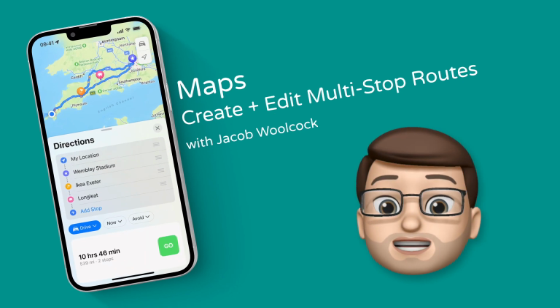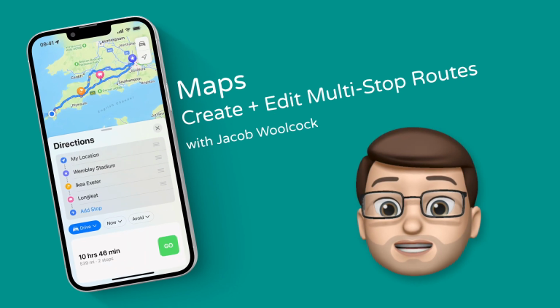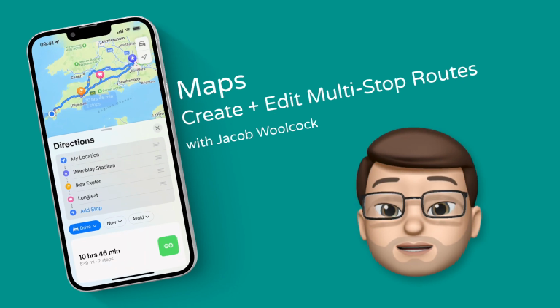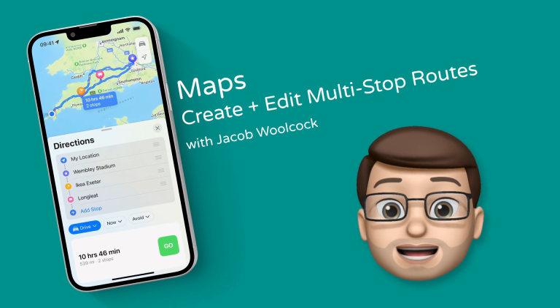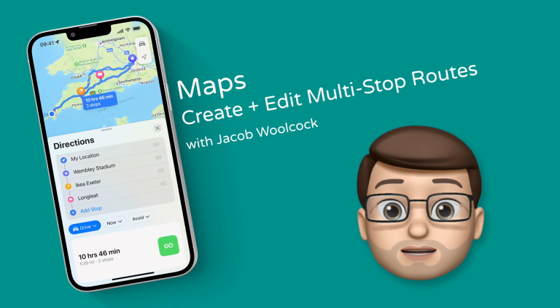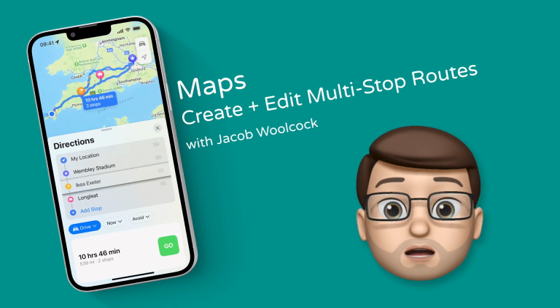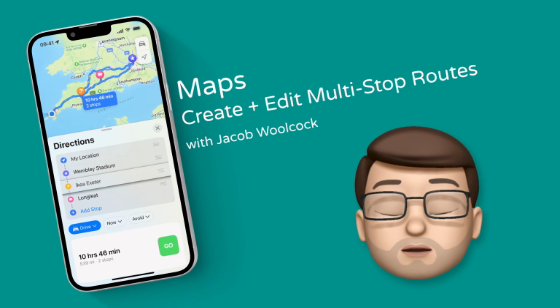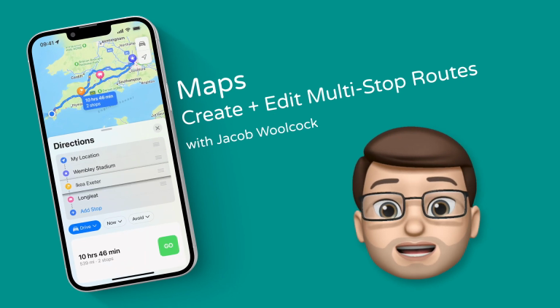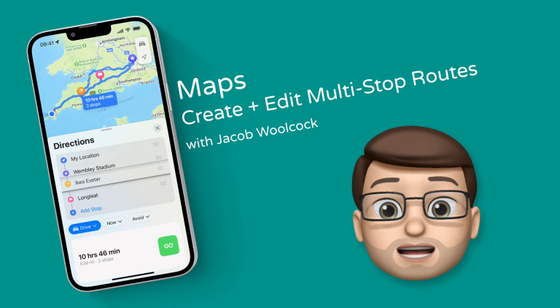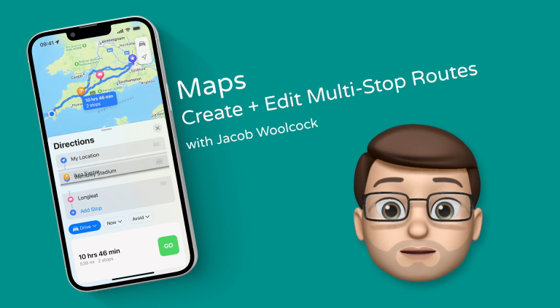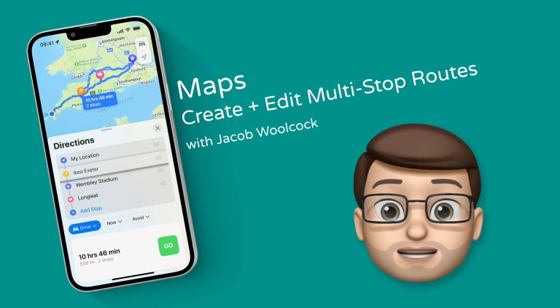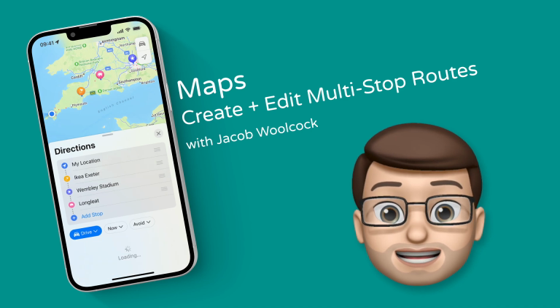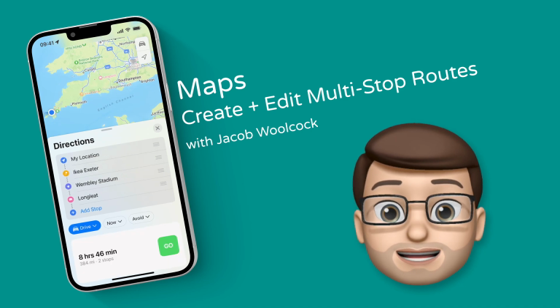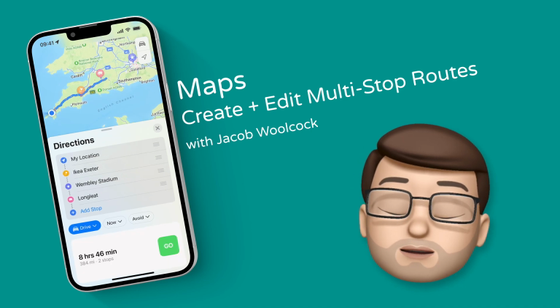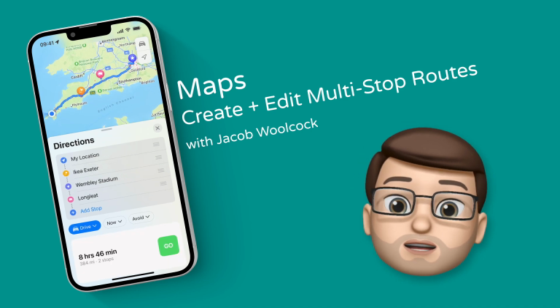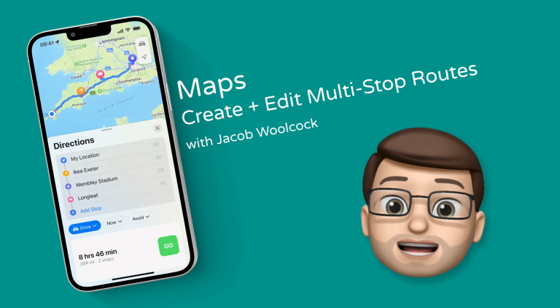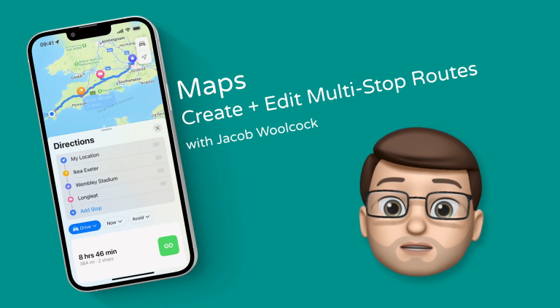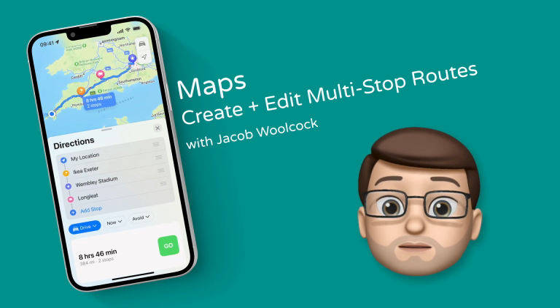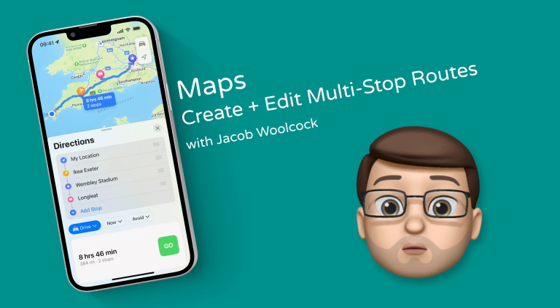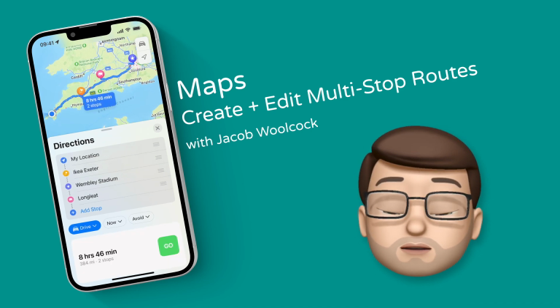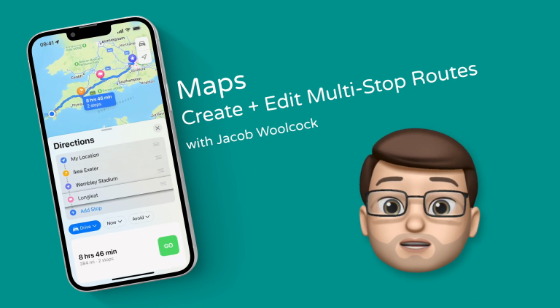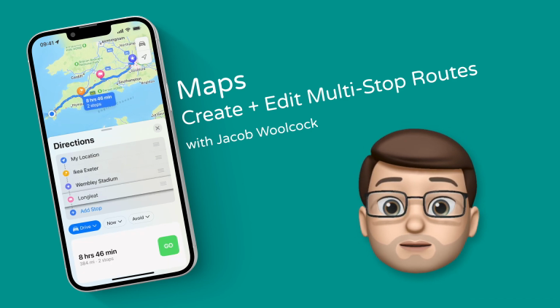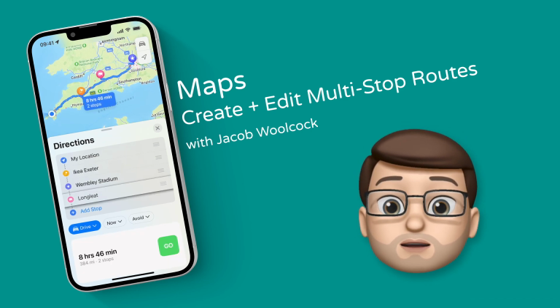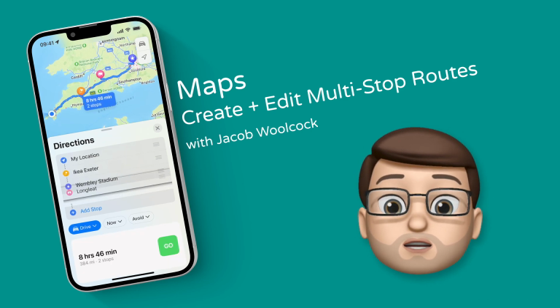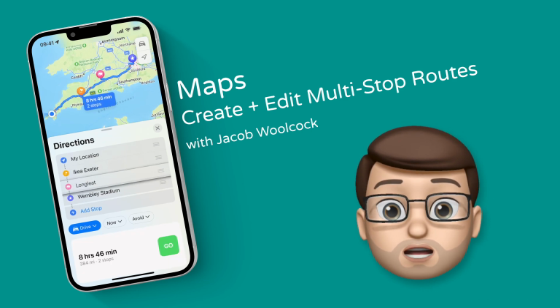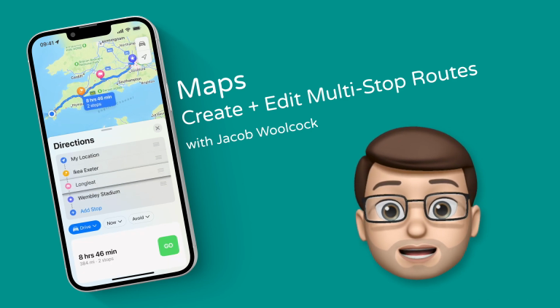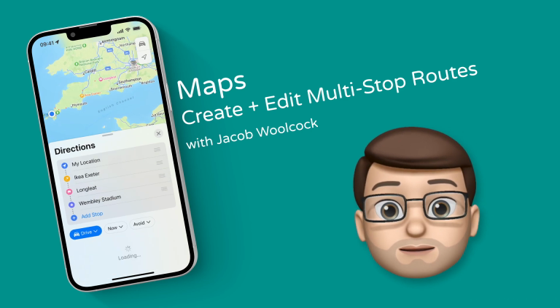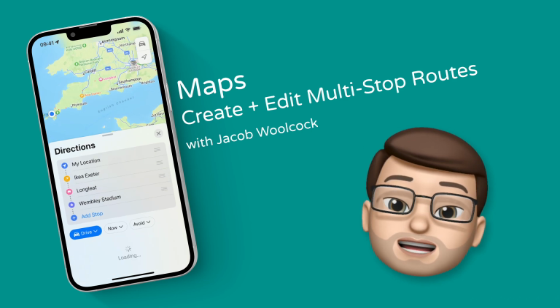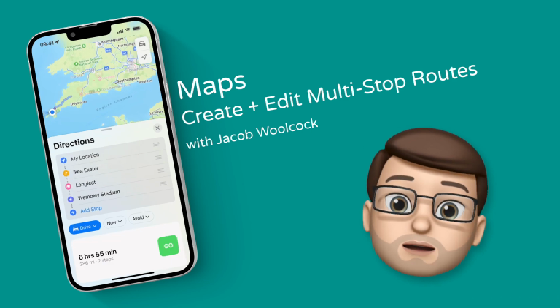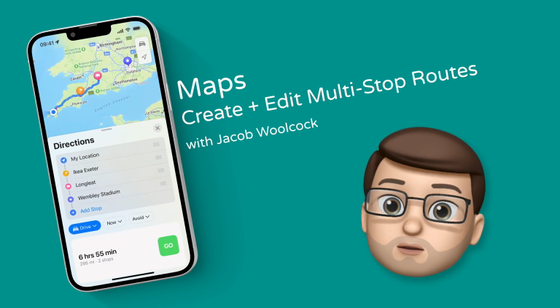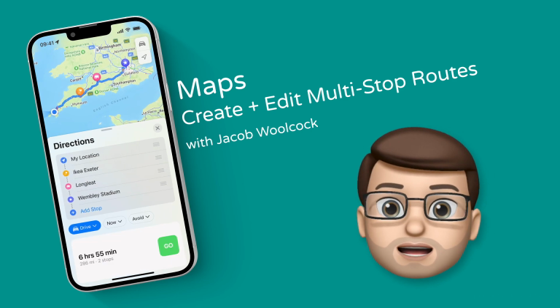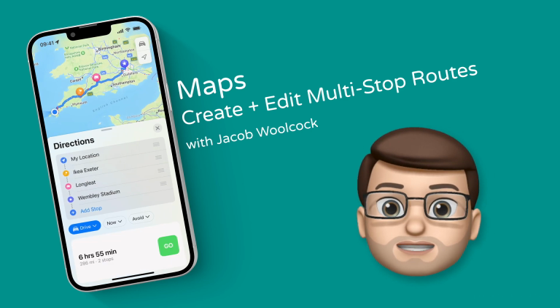Directions in Maps have got a lot better in iOS 16 because you can now create multiple stops on your journey. Here's how it all works.